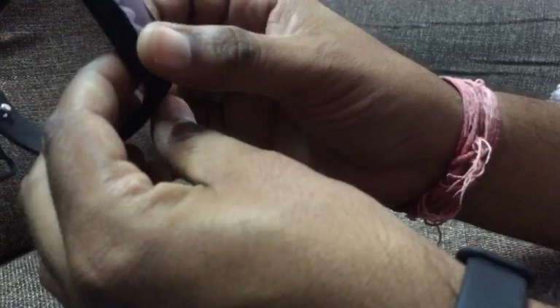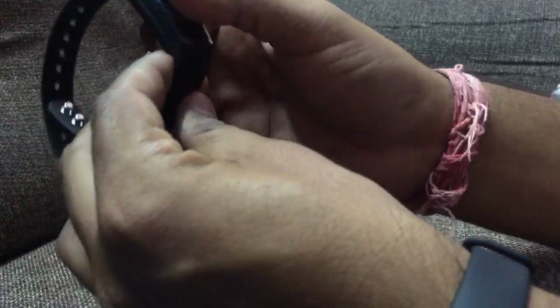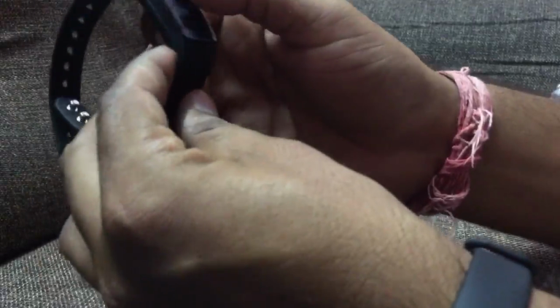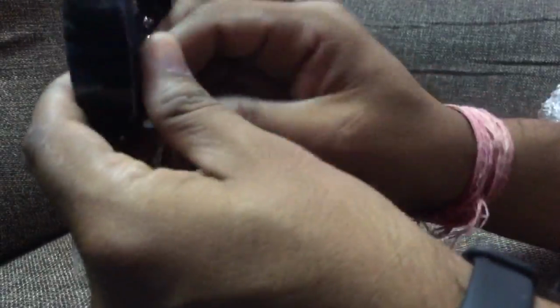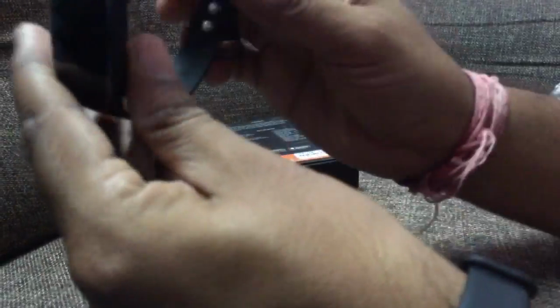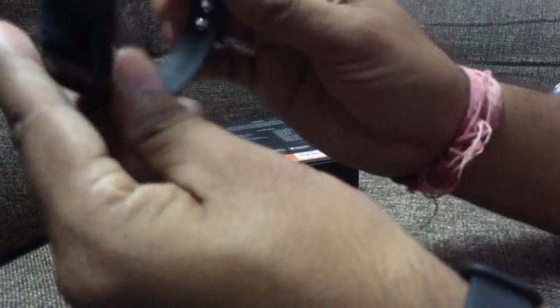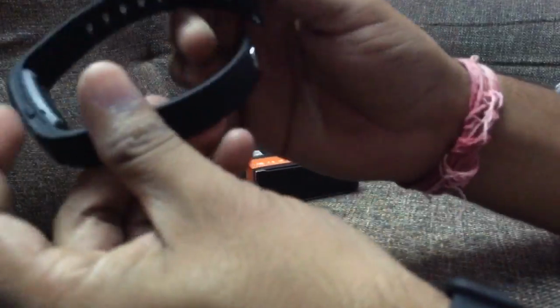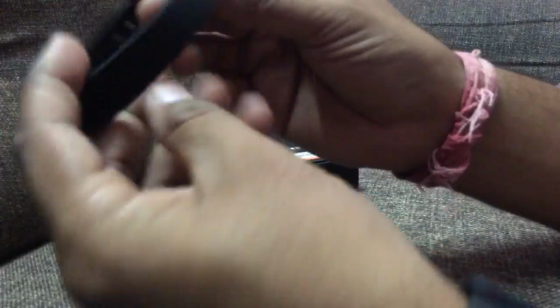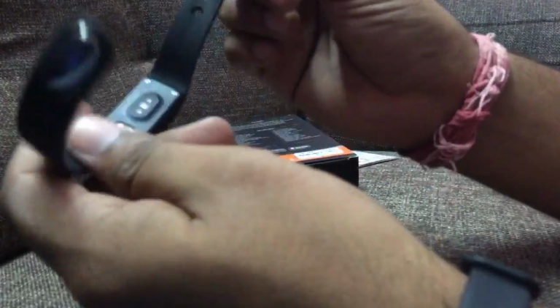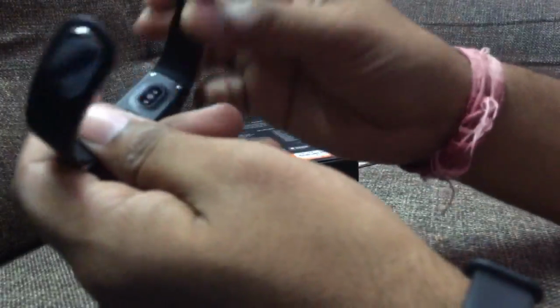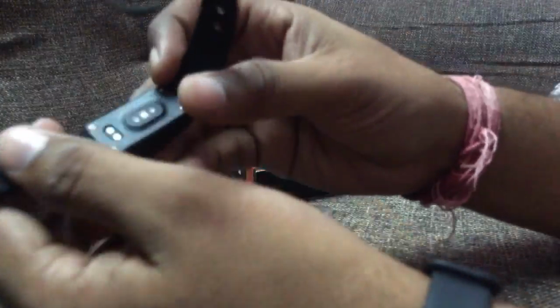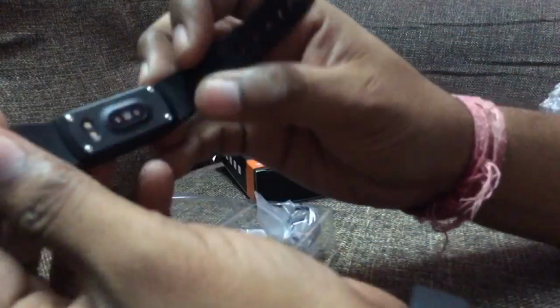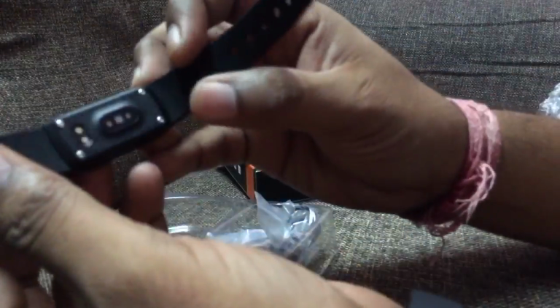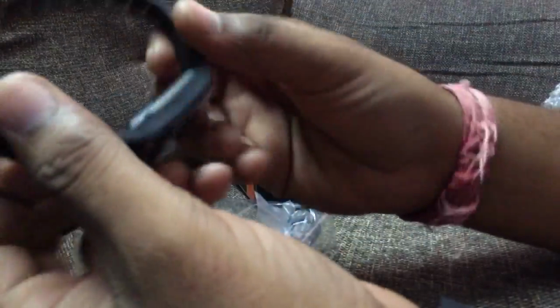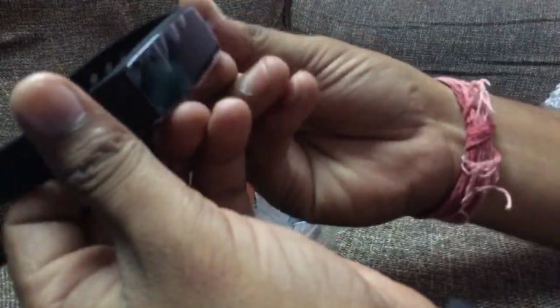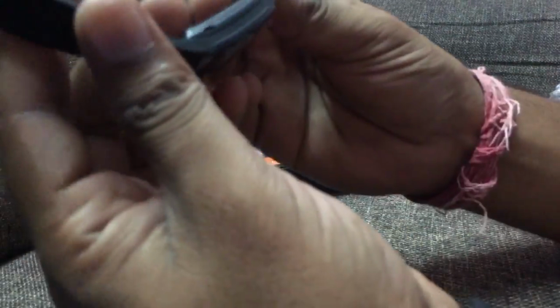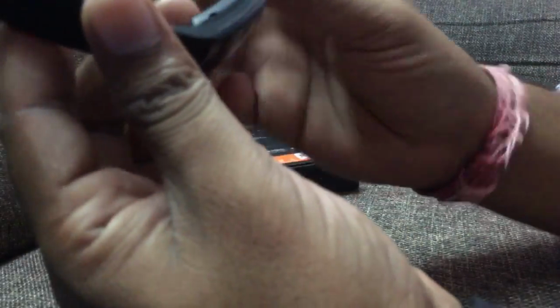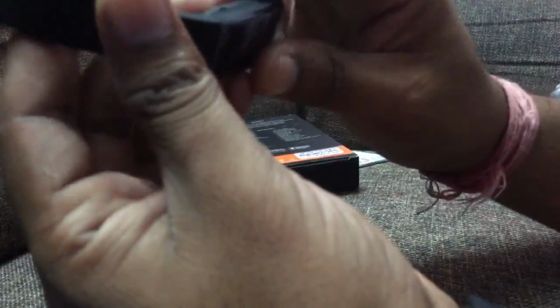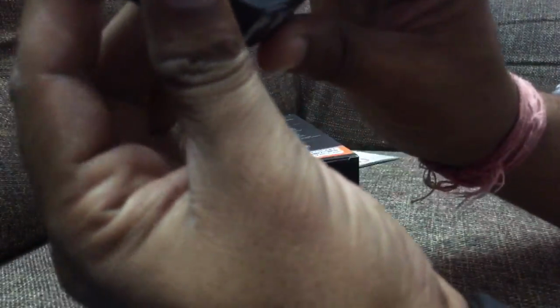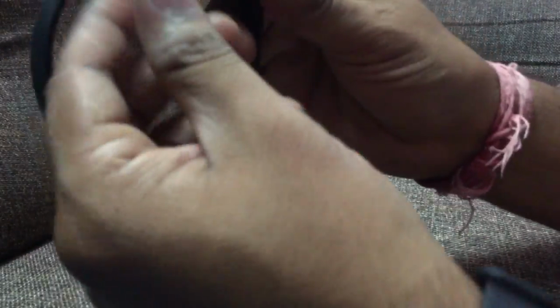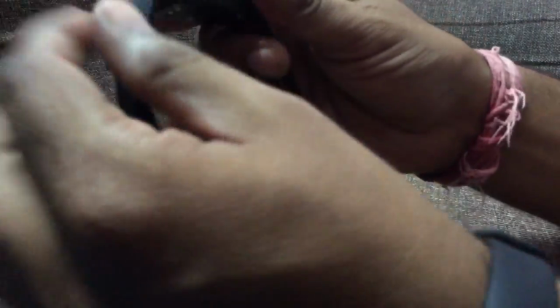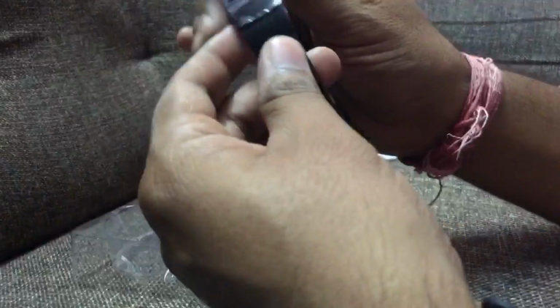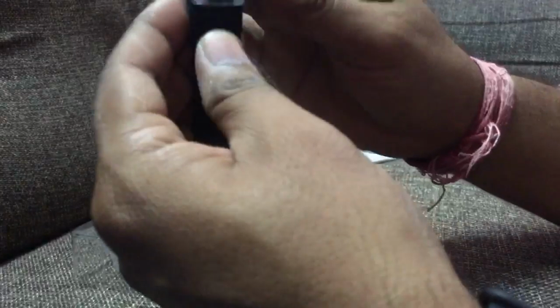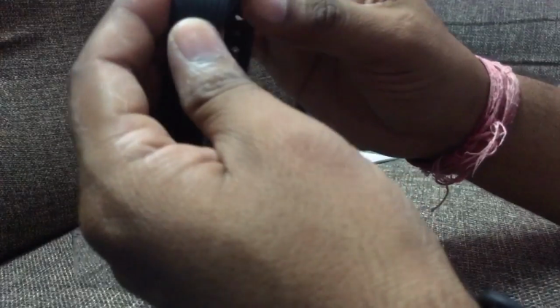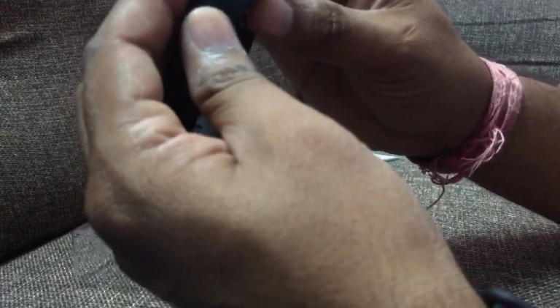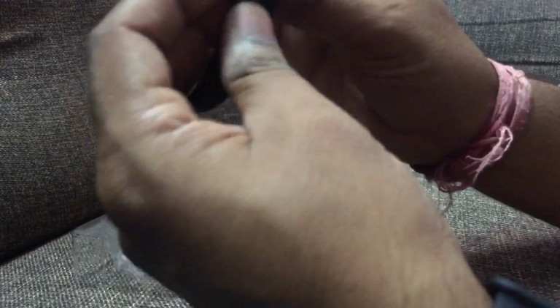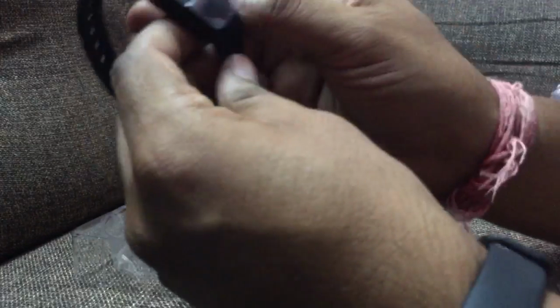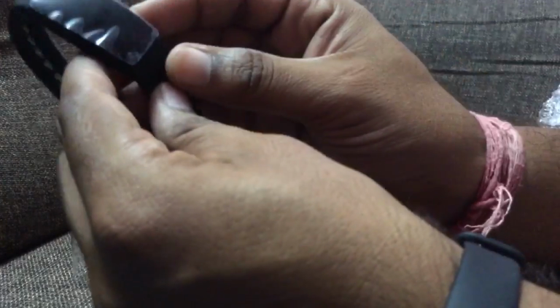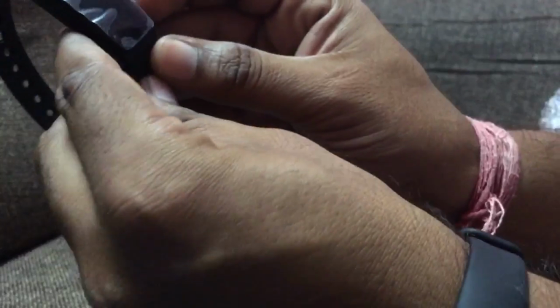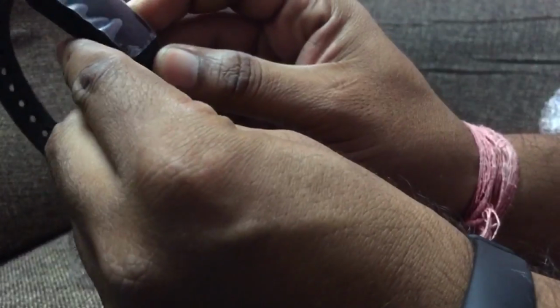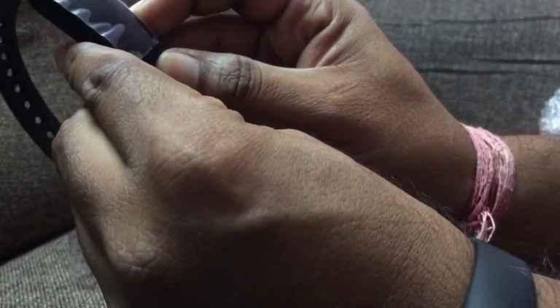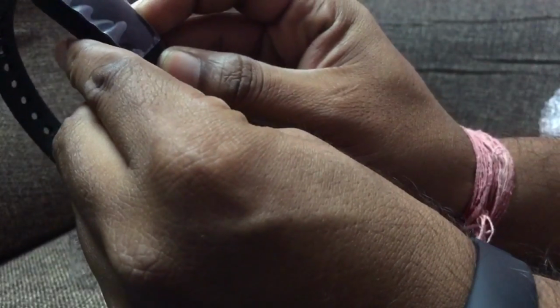This is a fitness band which has a heart rate sensor. Now we will try it on to see how it is.